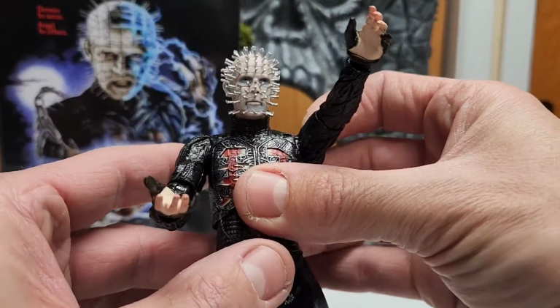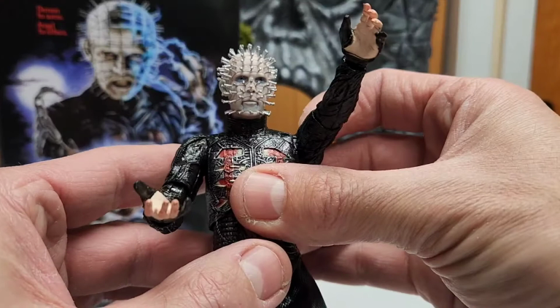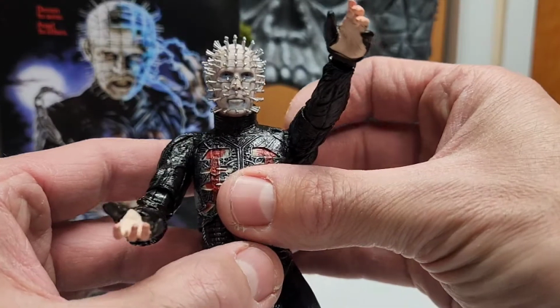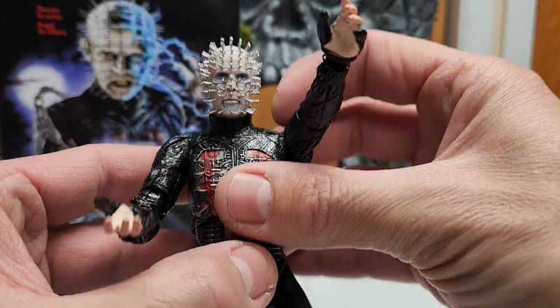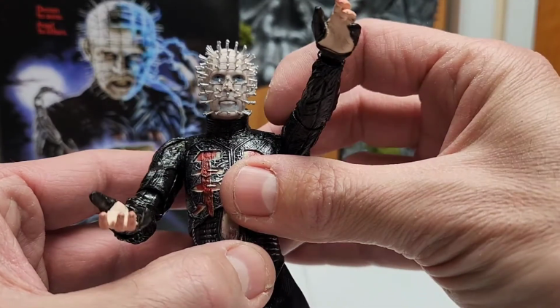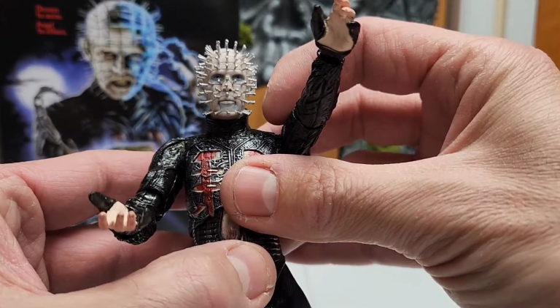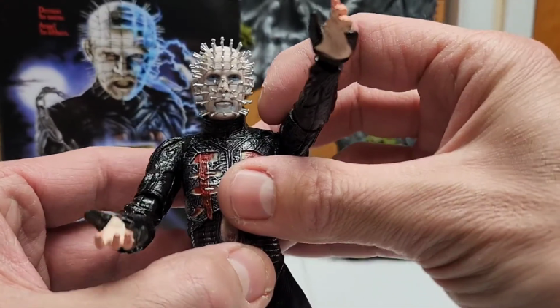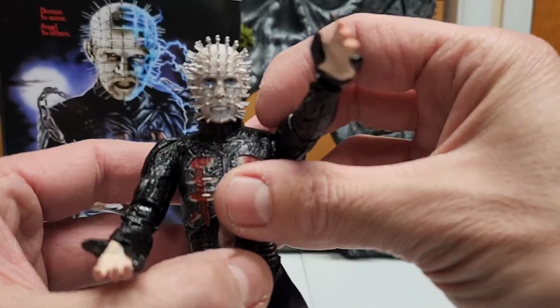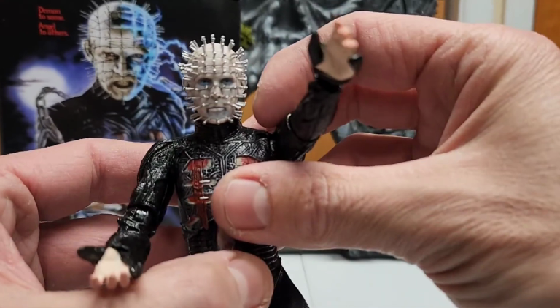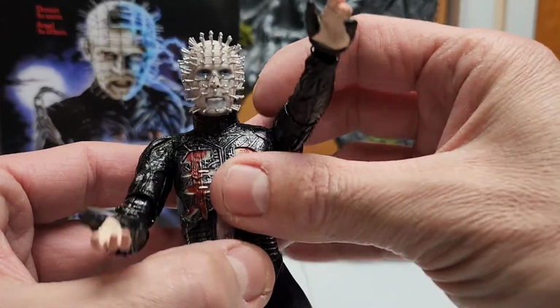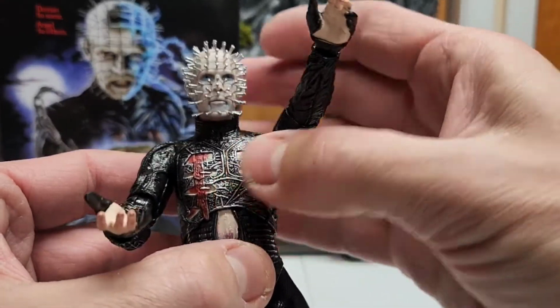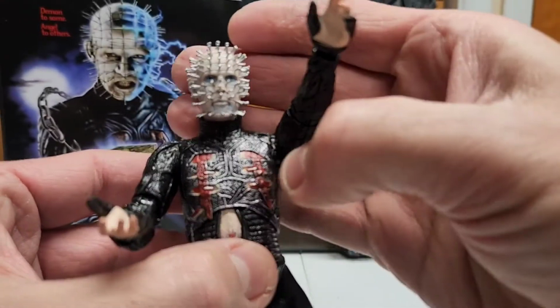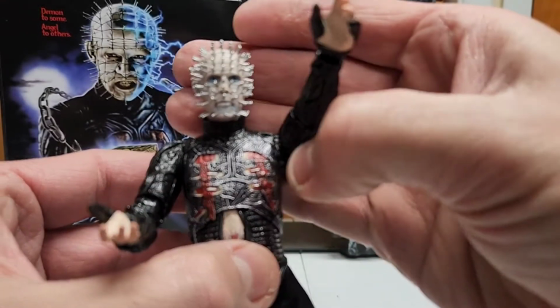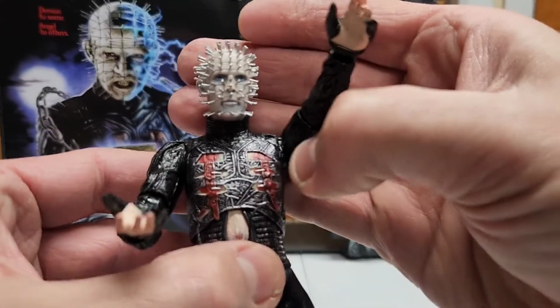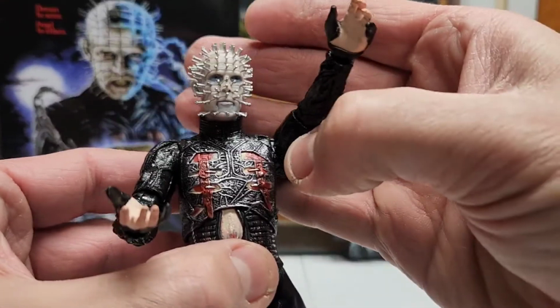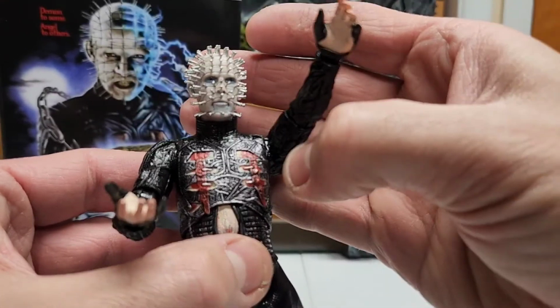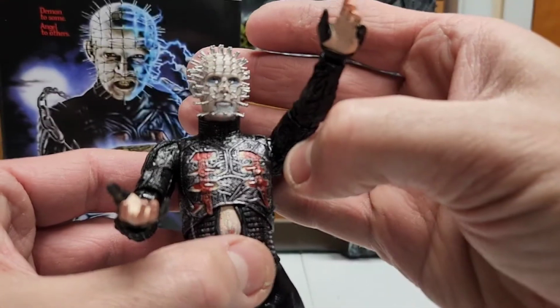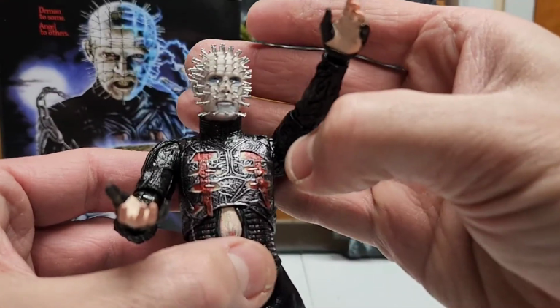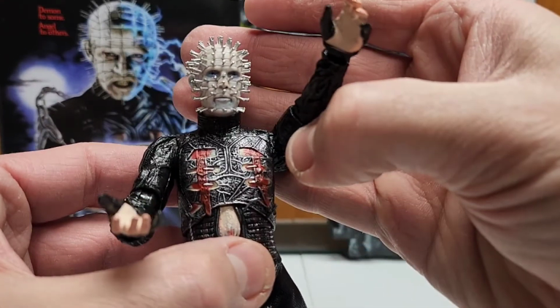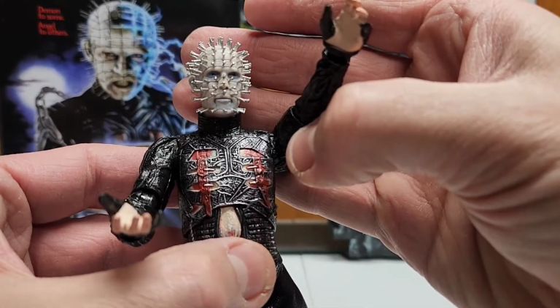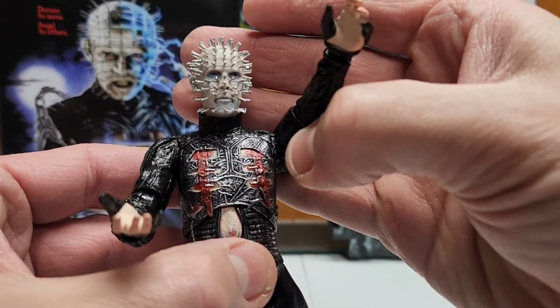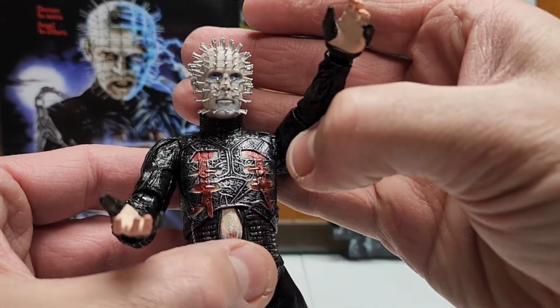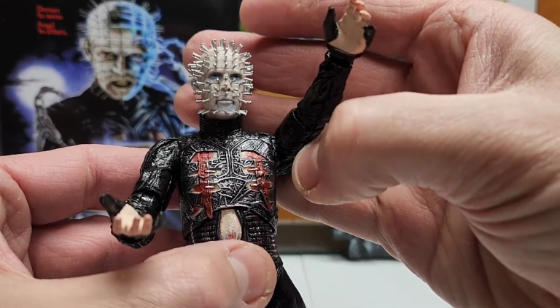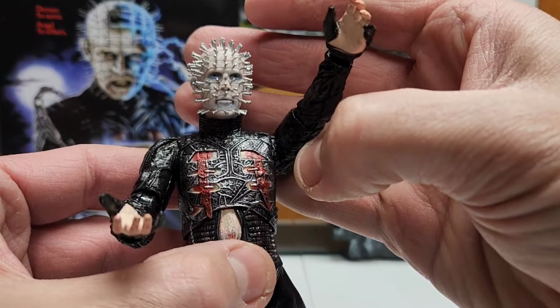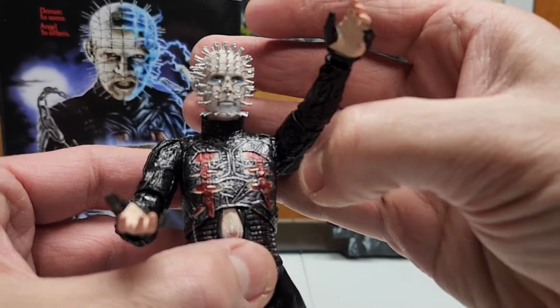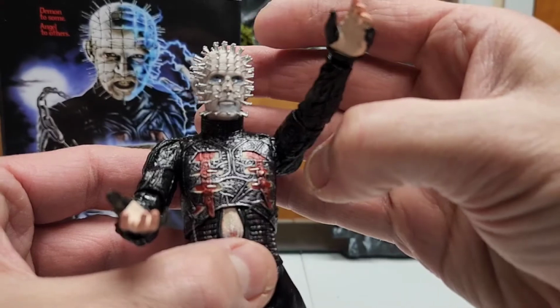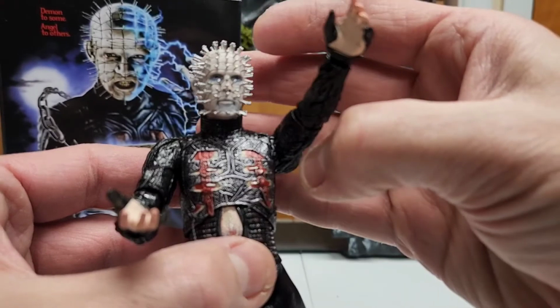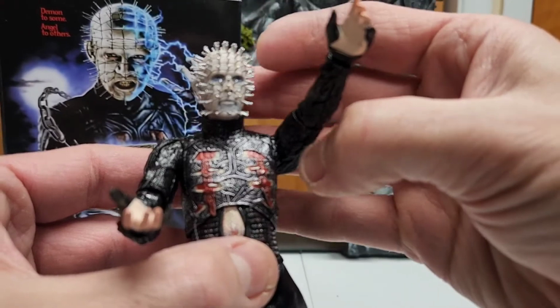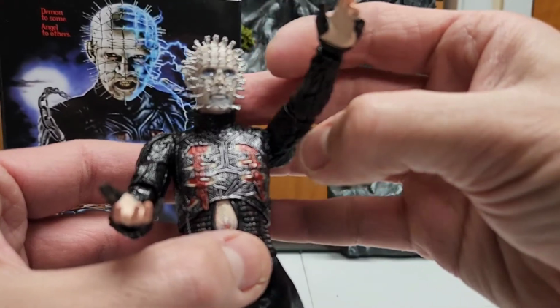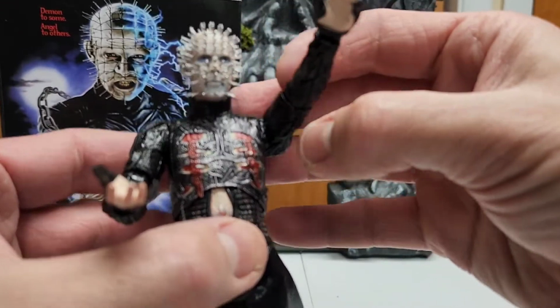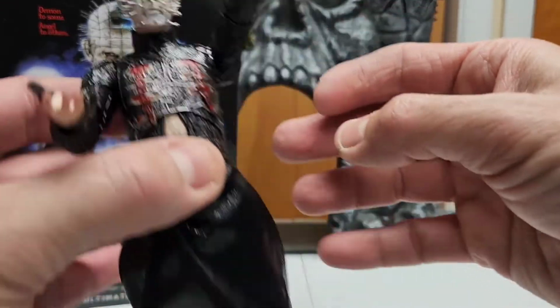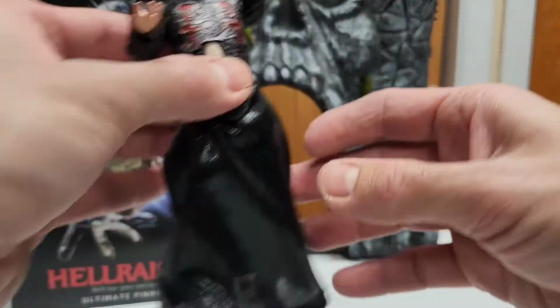Really cool figure — they put a bunch of effort on it. It really looks like the actor in the movie. Like I said, one of my preferred franchises. The camera is fighting with me for focus lately, I do apologize.